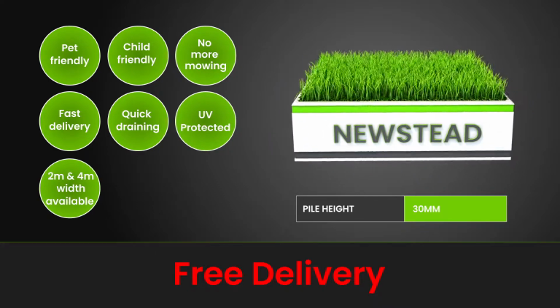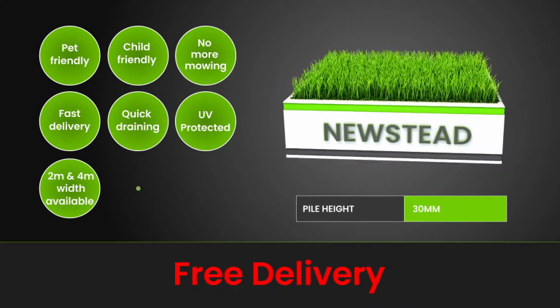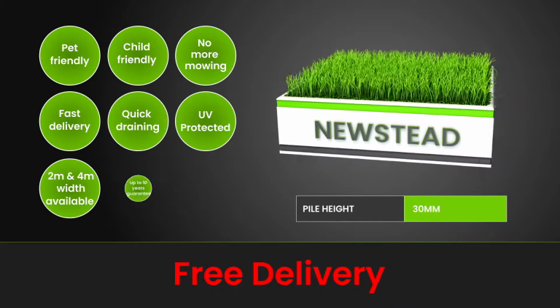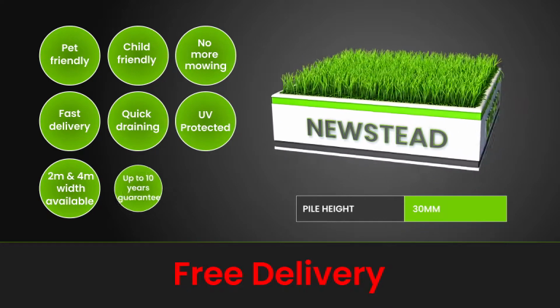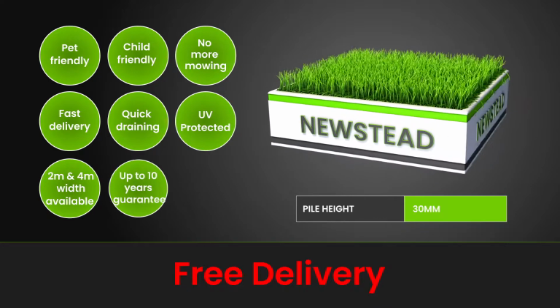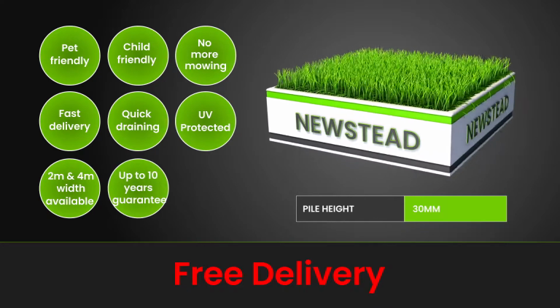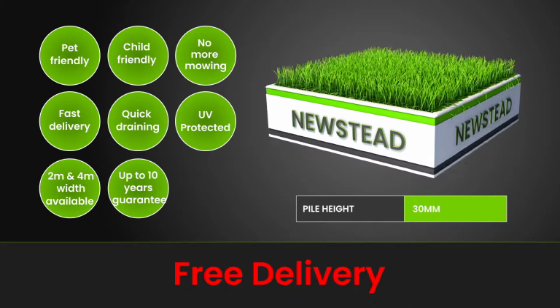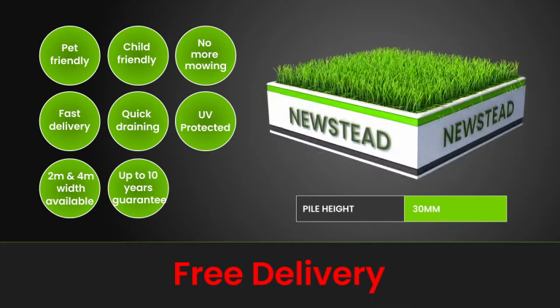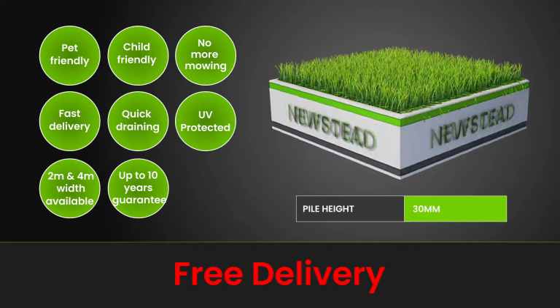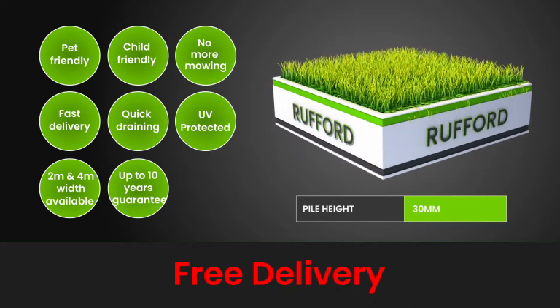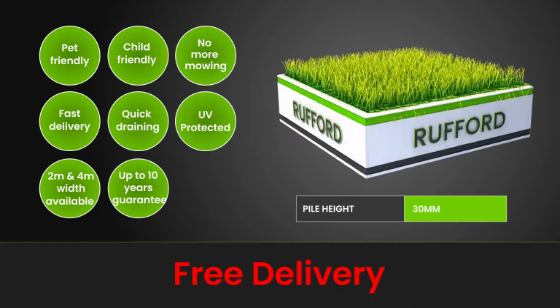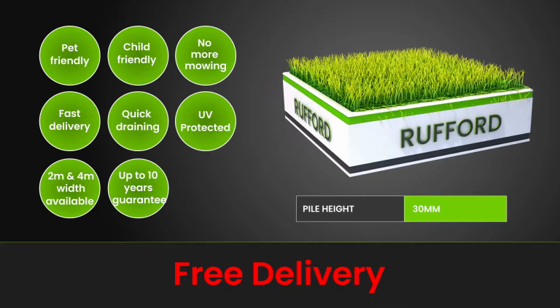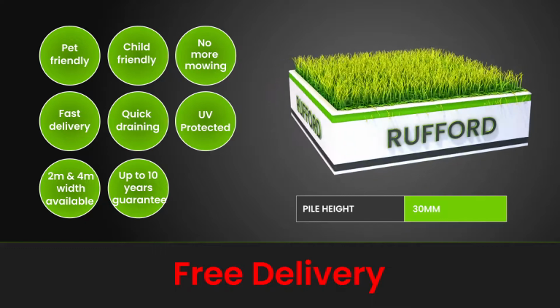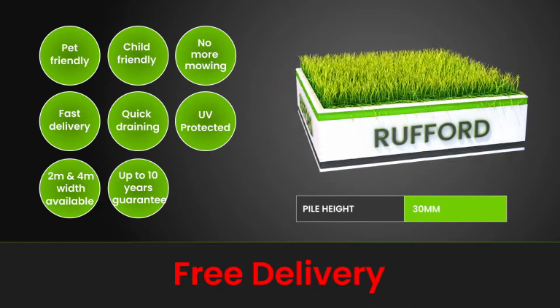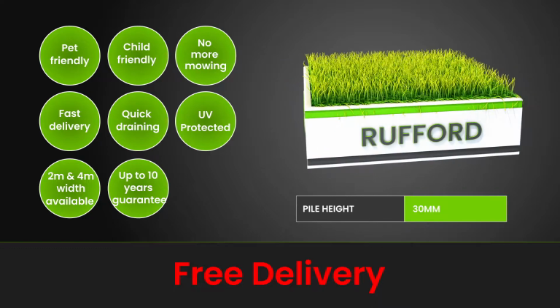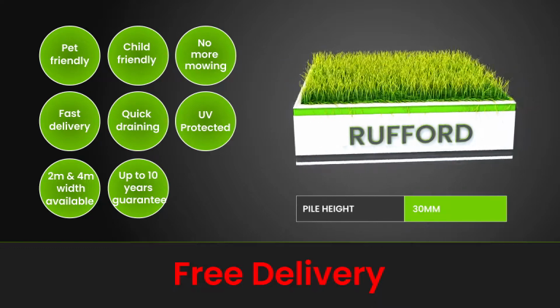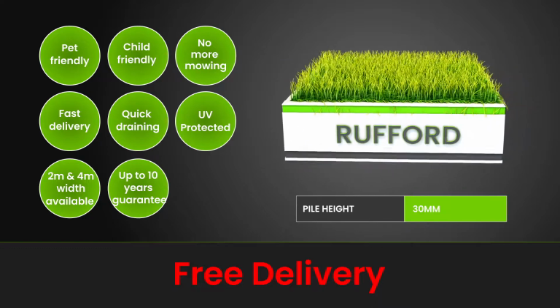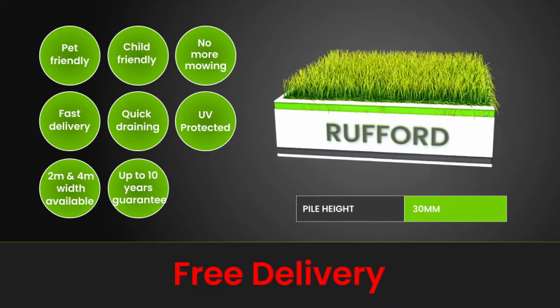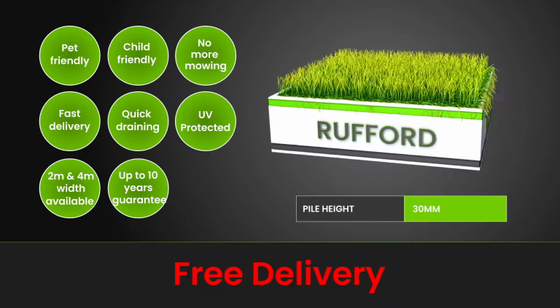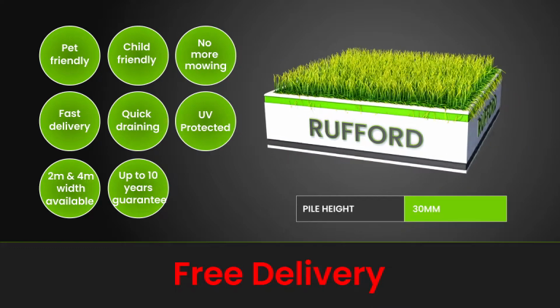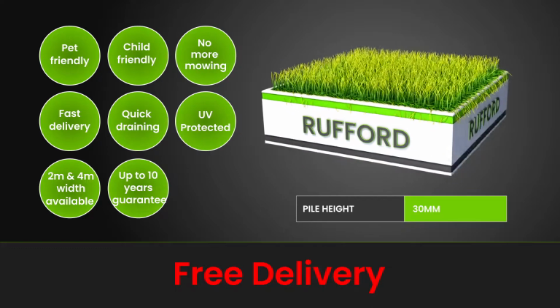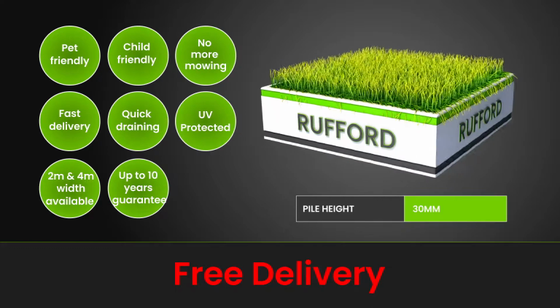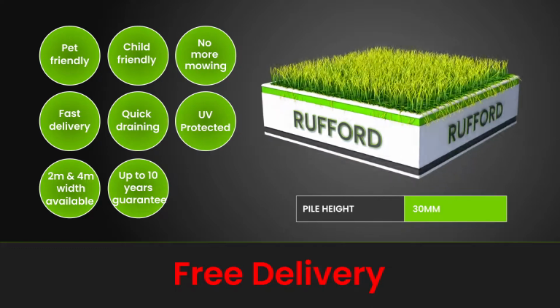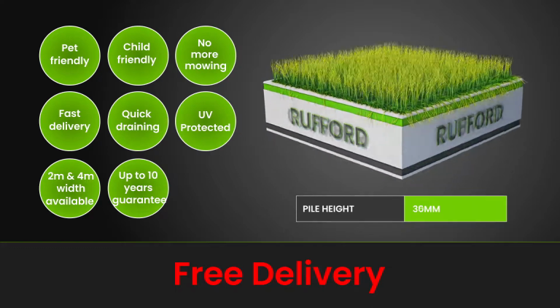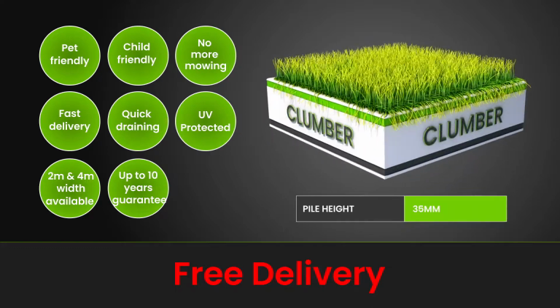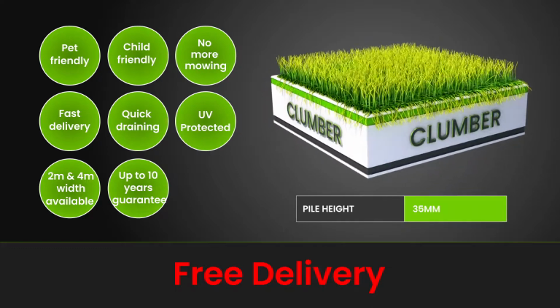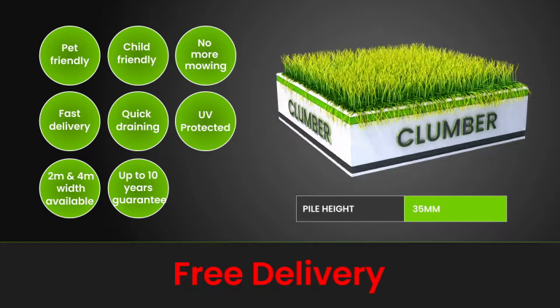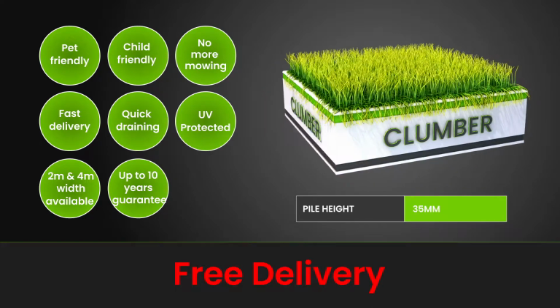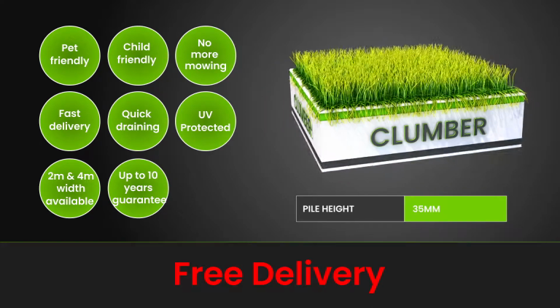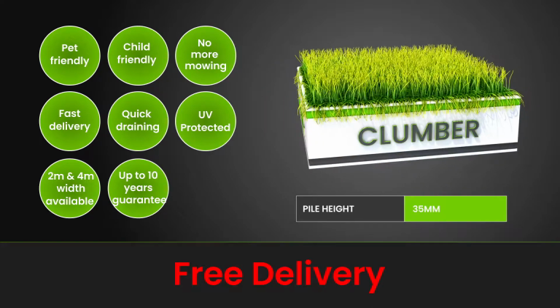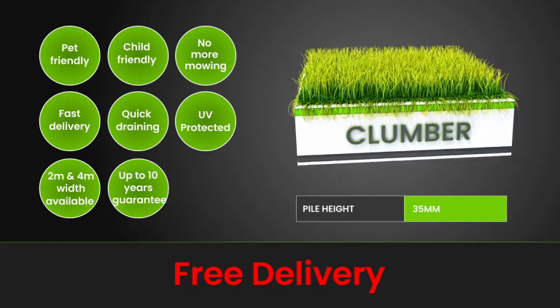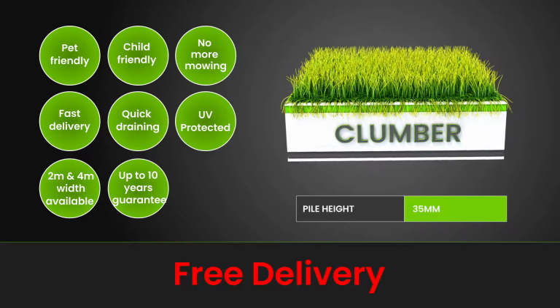Choose from a range of pile heights, from 20mm to 40mm. You can also choose between colours and yarn shapes.